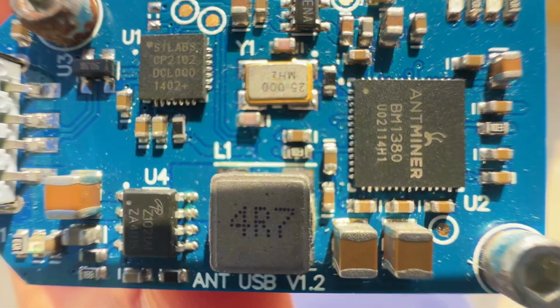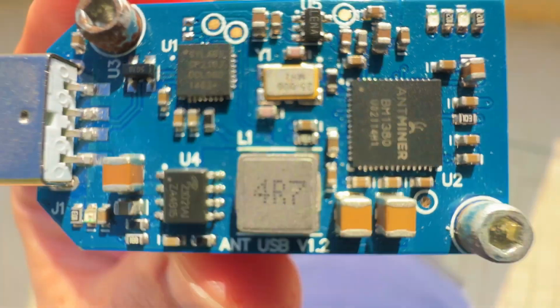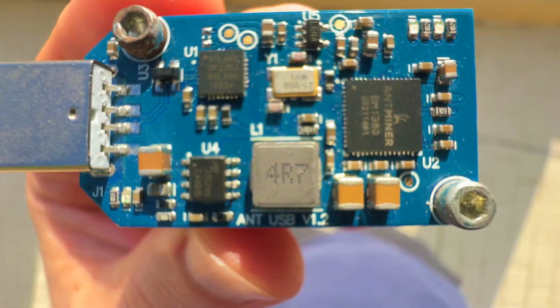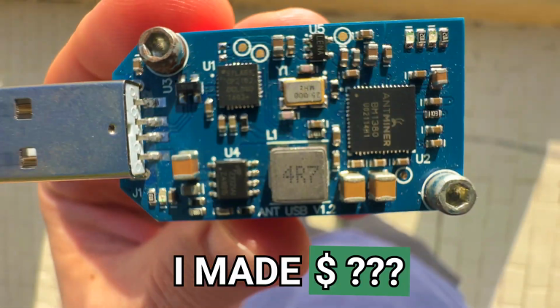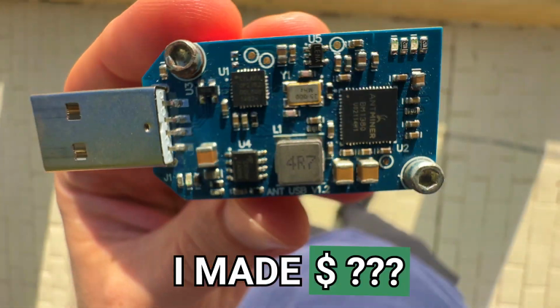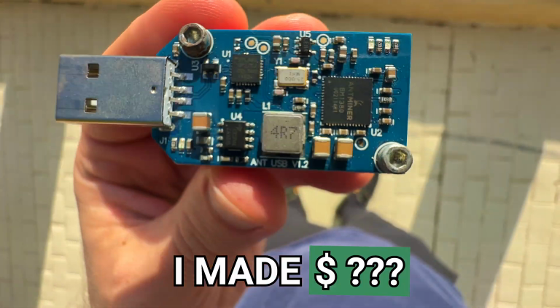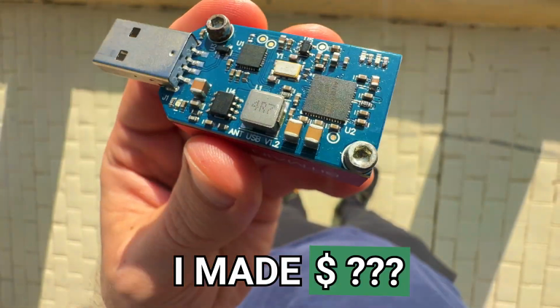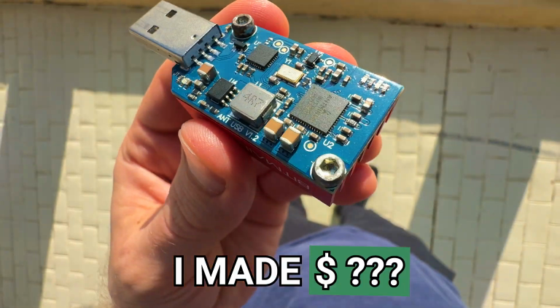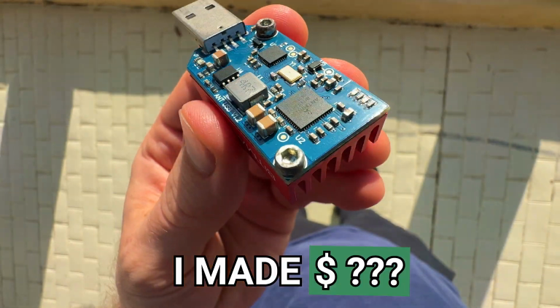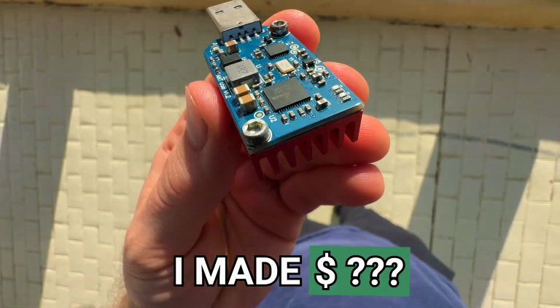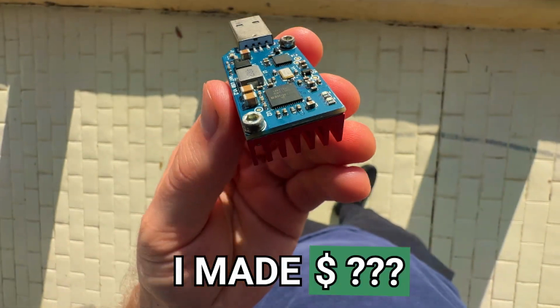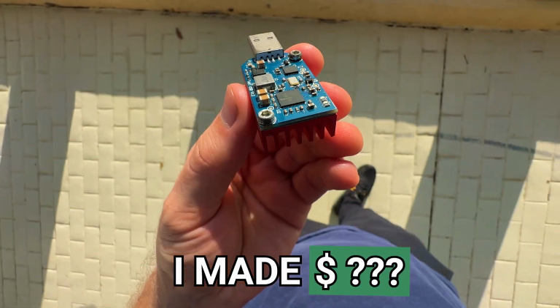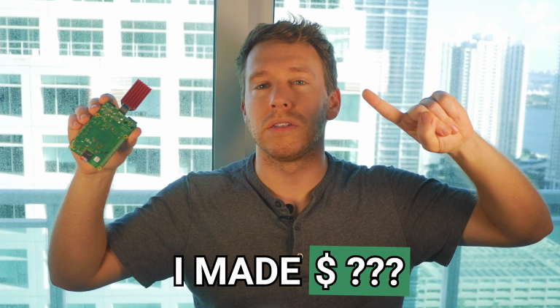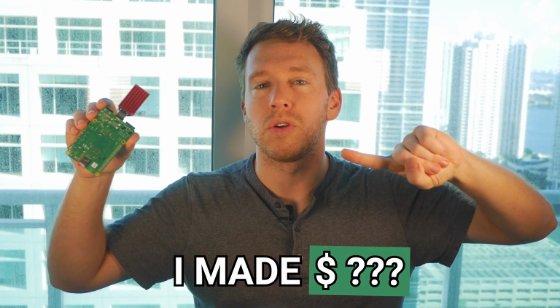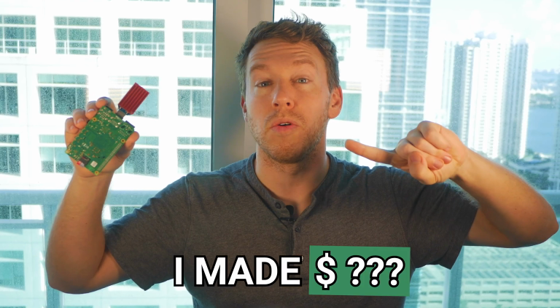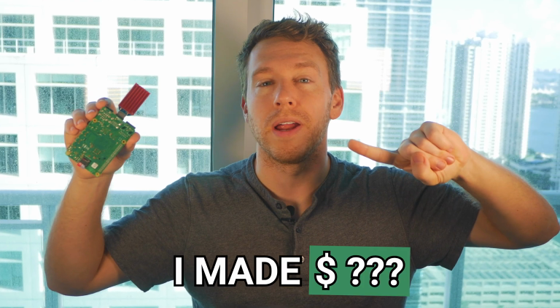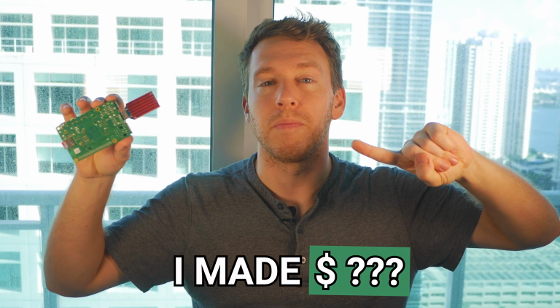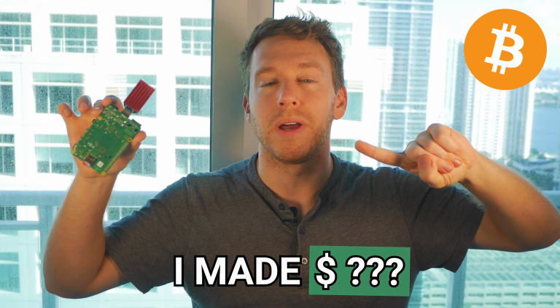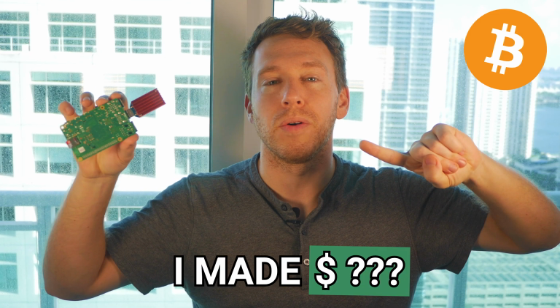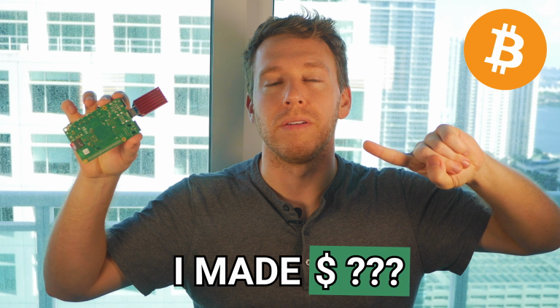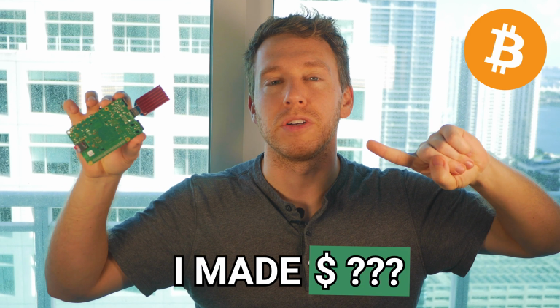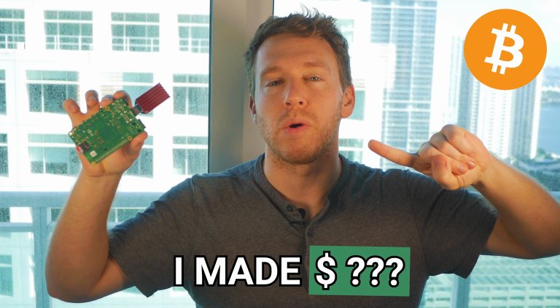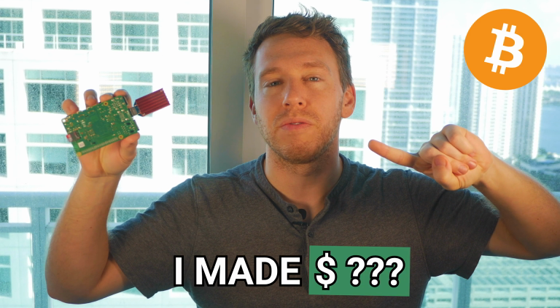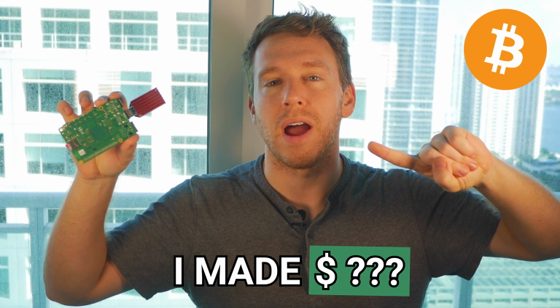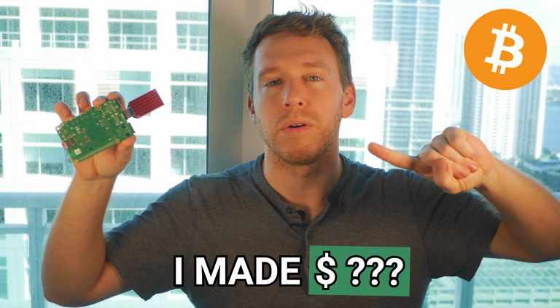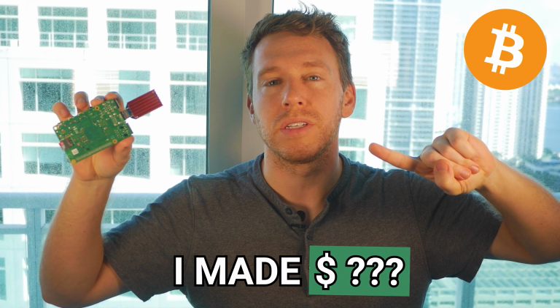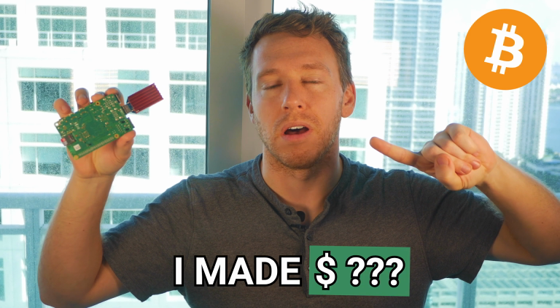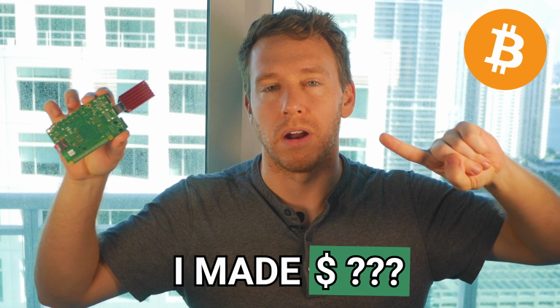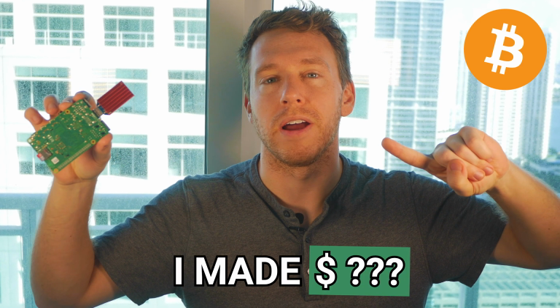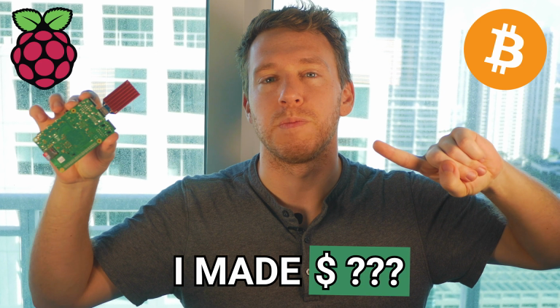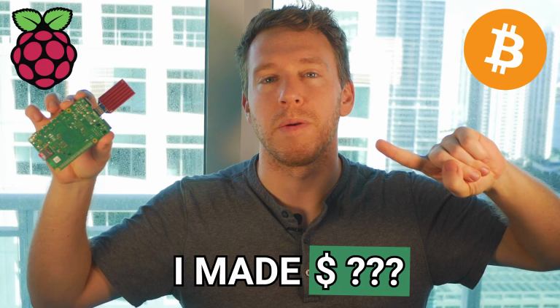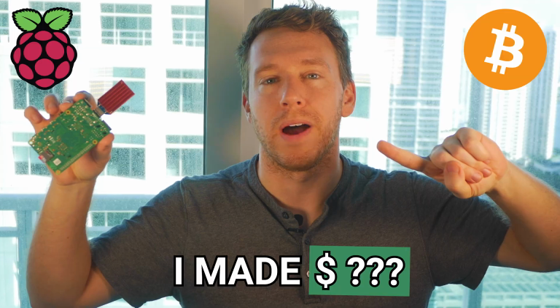Today I'm going to reveal exactly how much cash we earn solo mining Bitcoin for 24 hours on our Raspberry Pi.